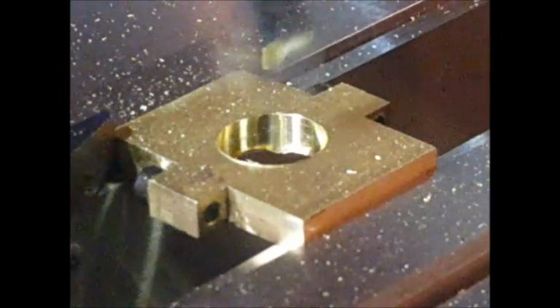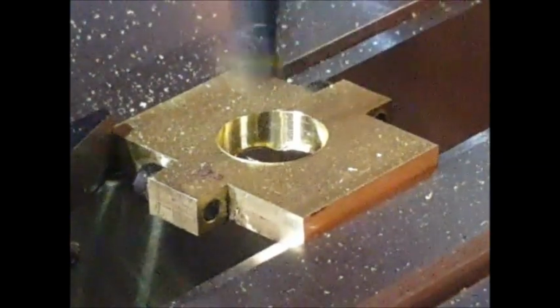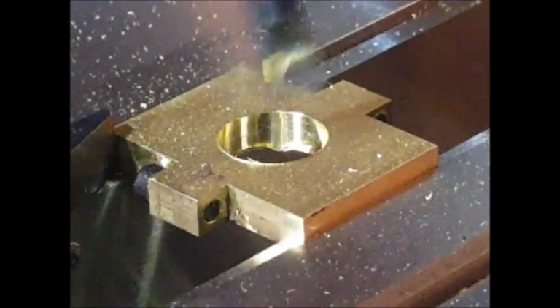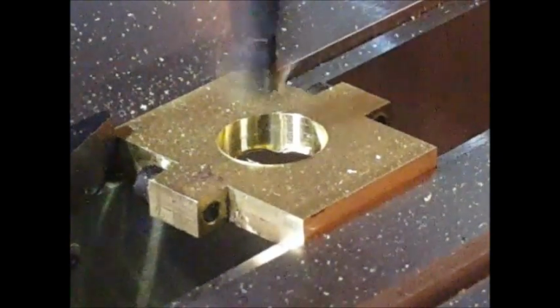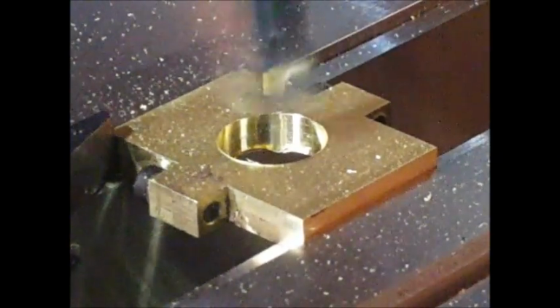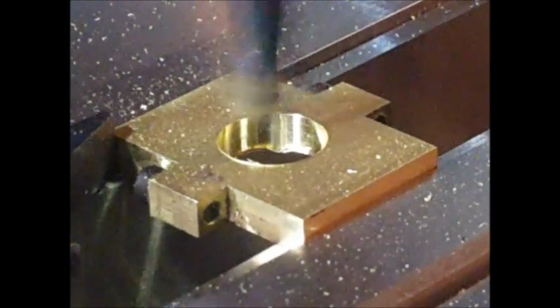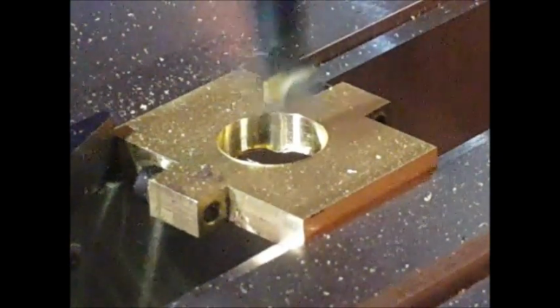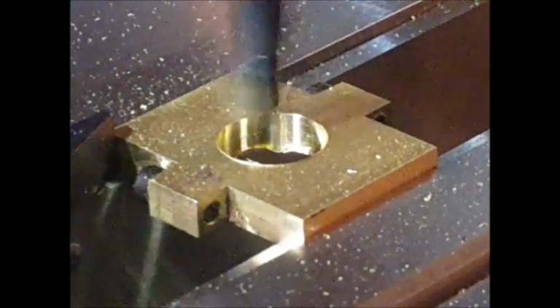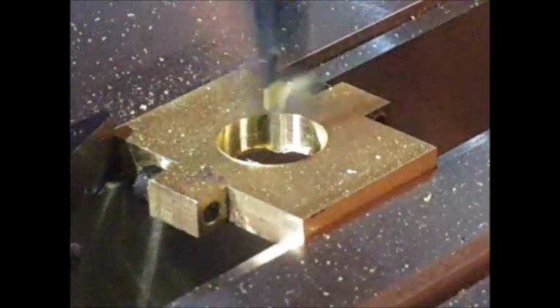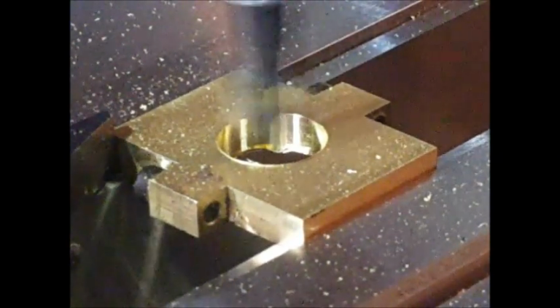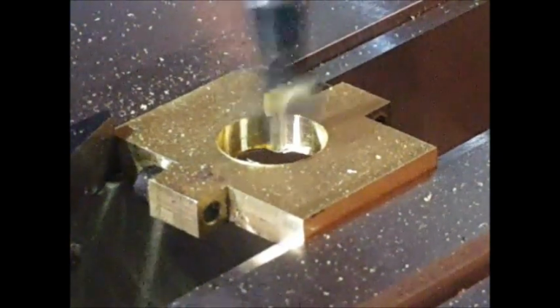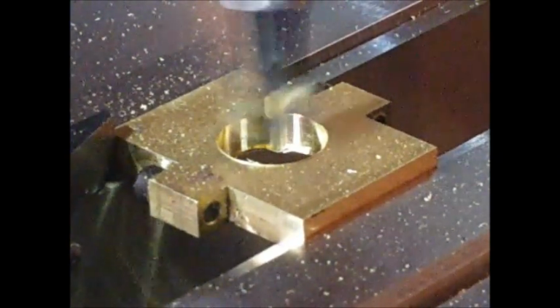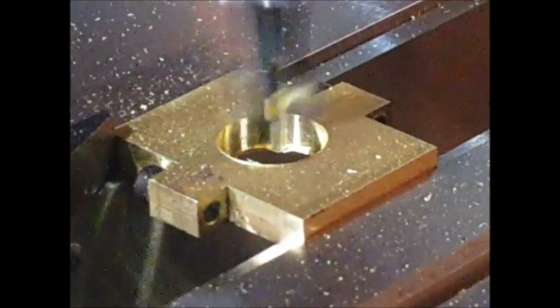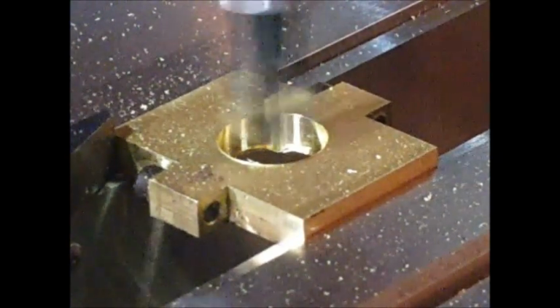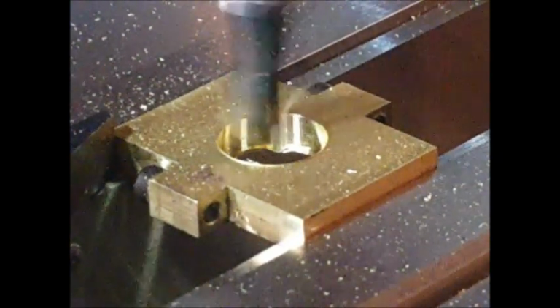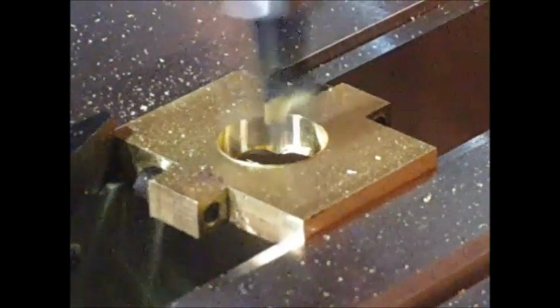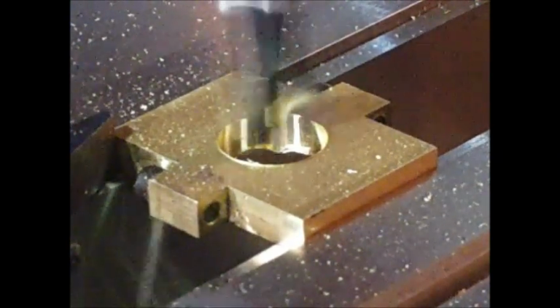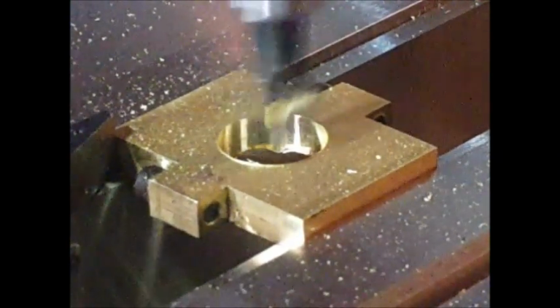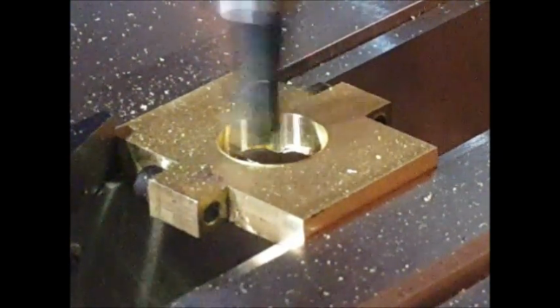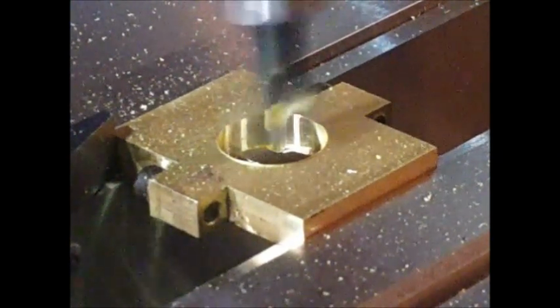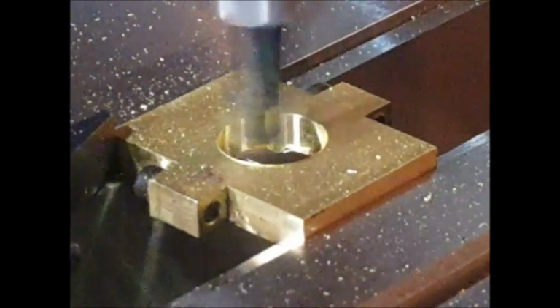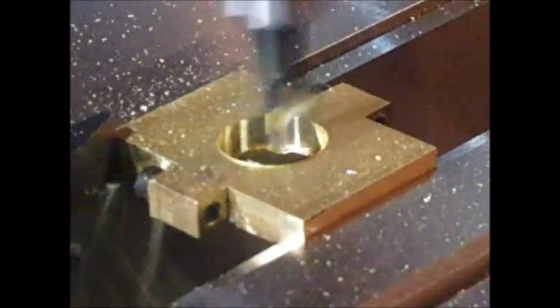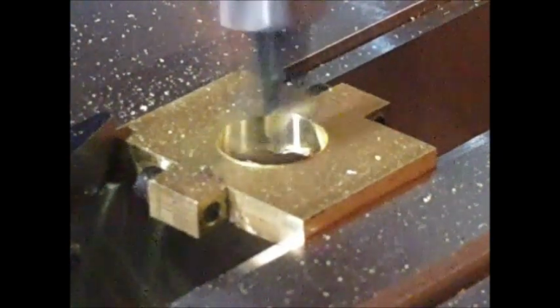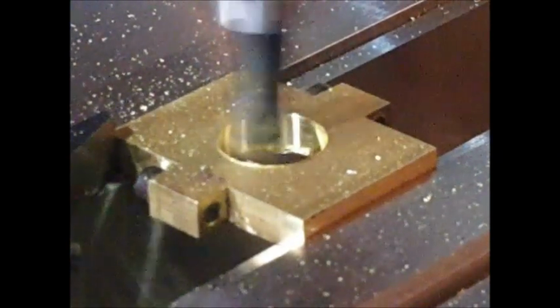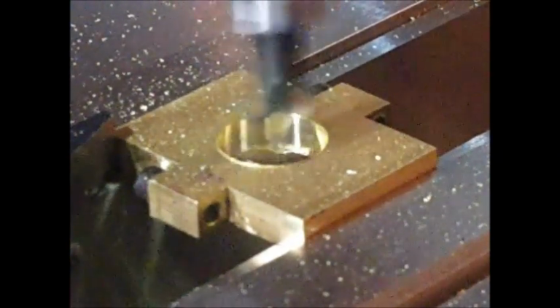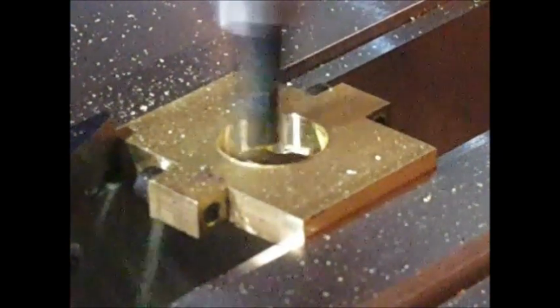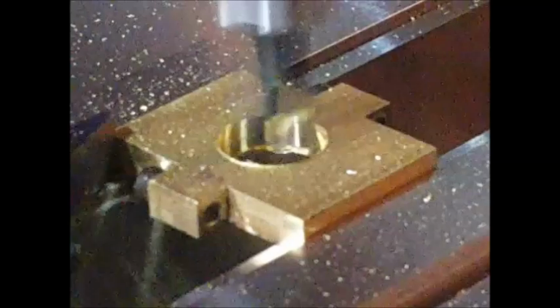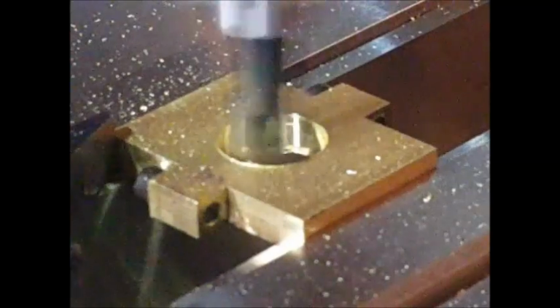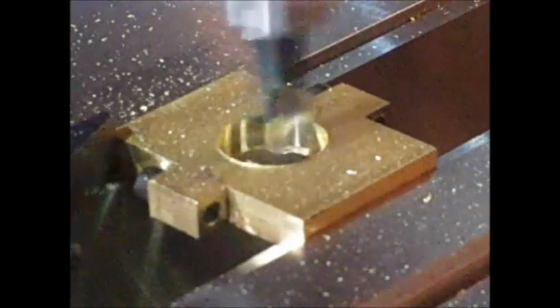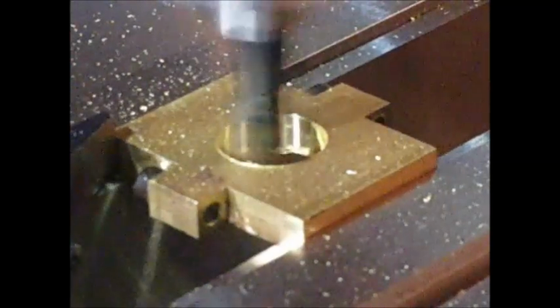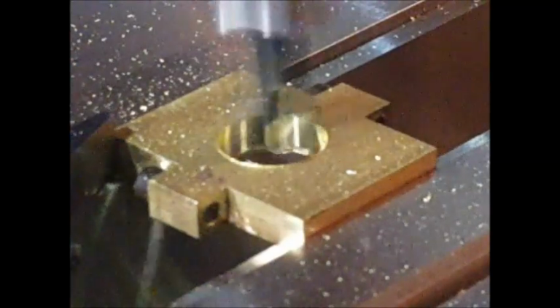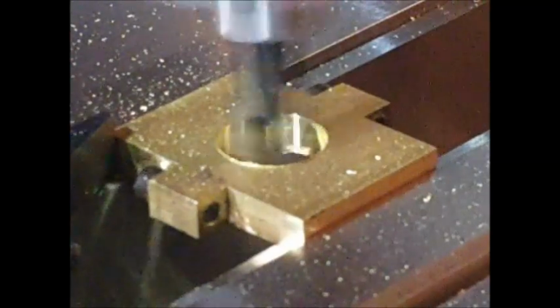Here's a close-up of the main hole going through the center — this is just the finished pass.